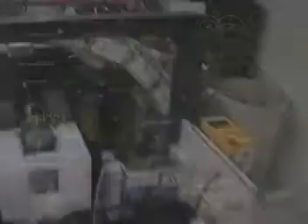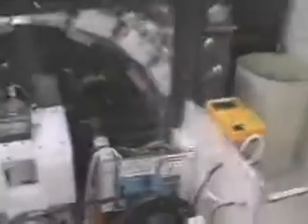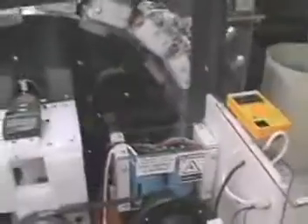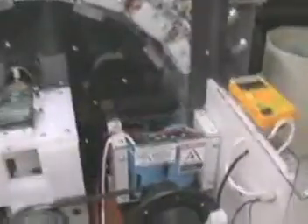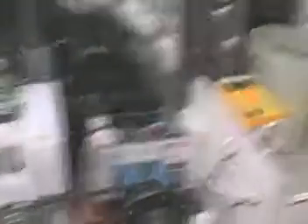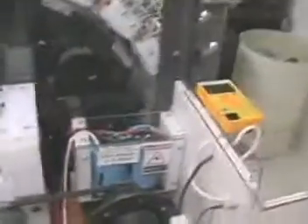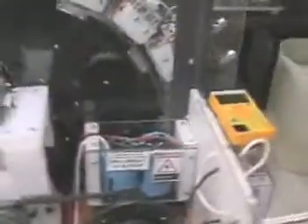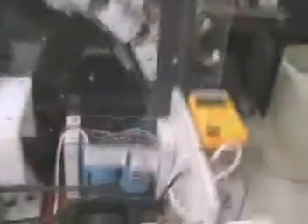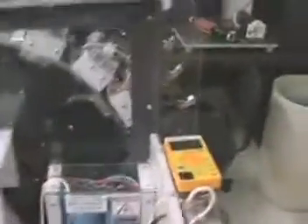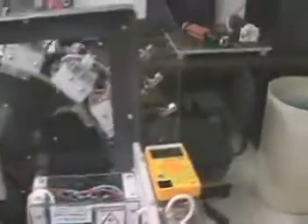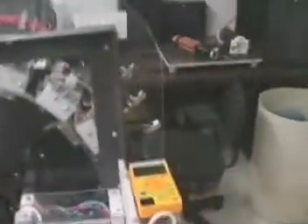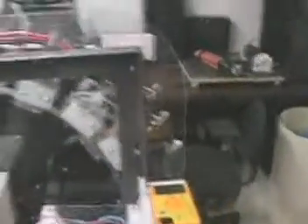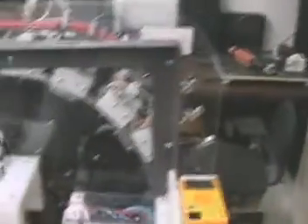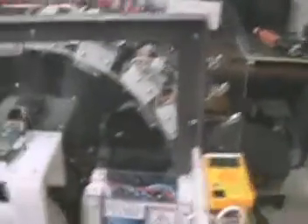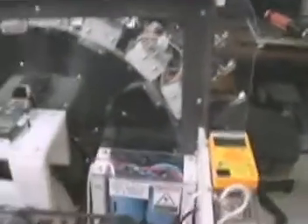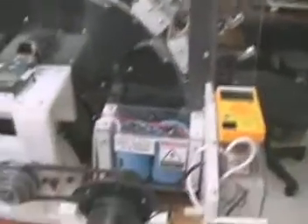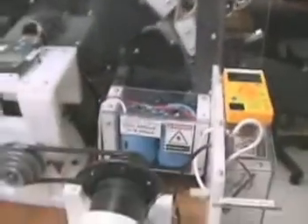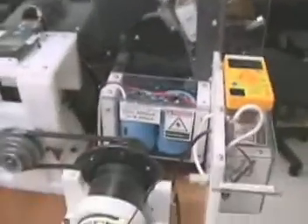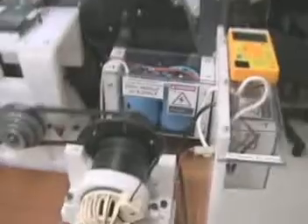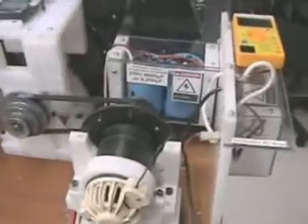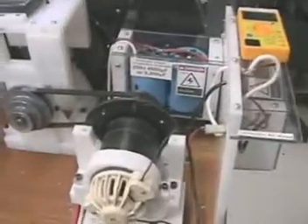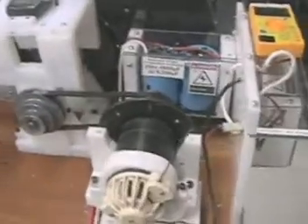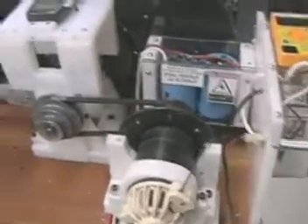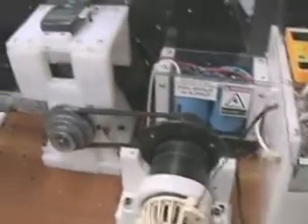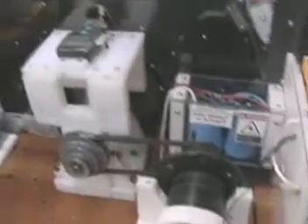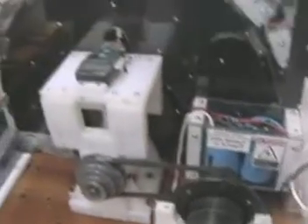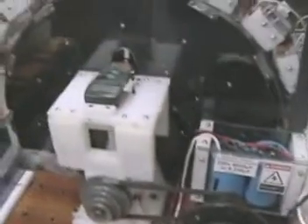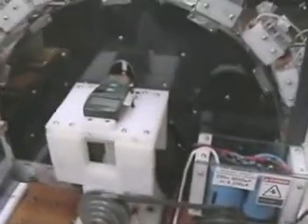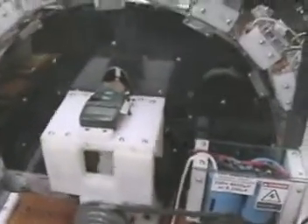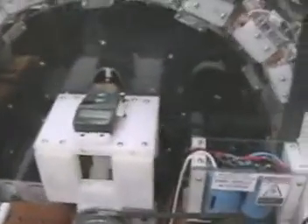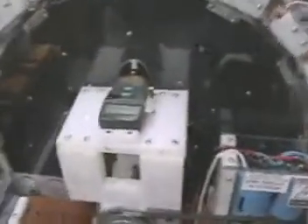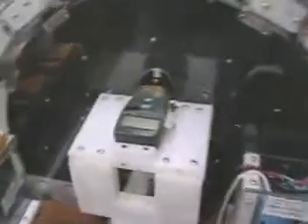I want to give you guys a look at the cart motor where it's at right now. It's gone through some major changes since the last video.